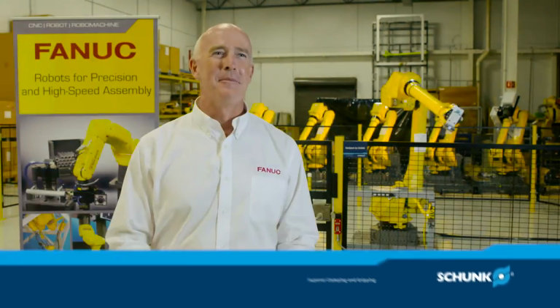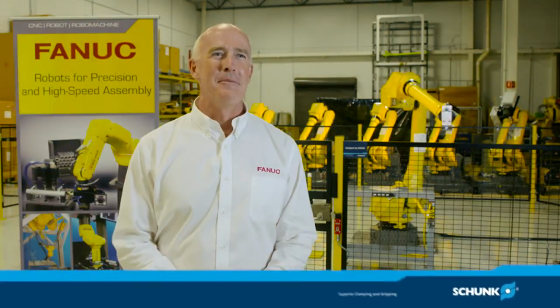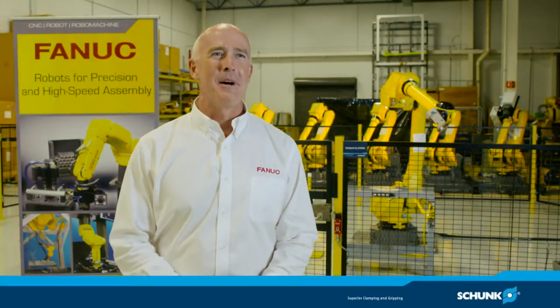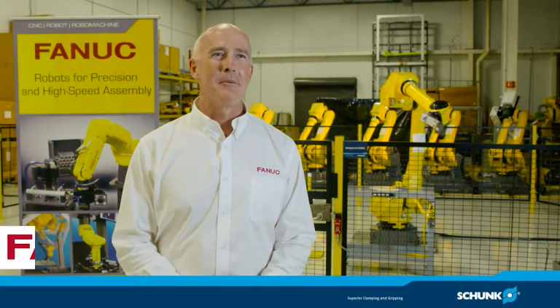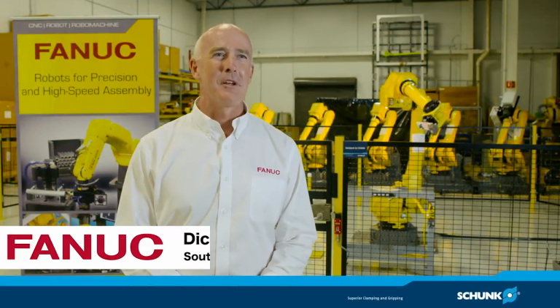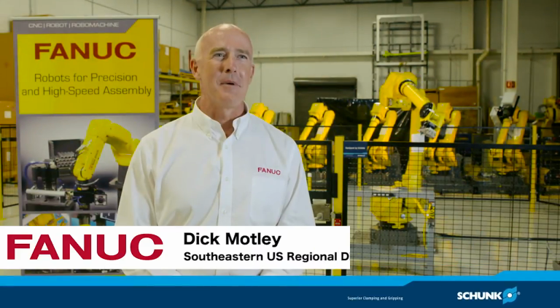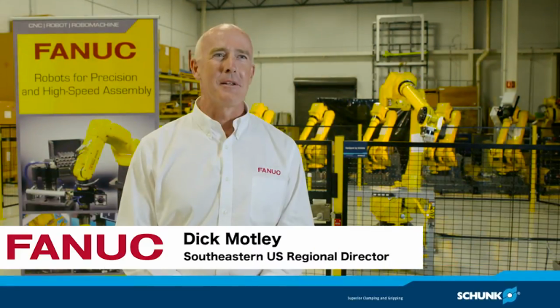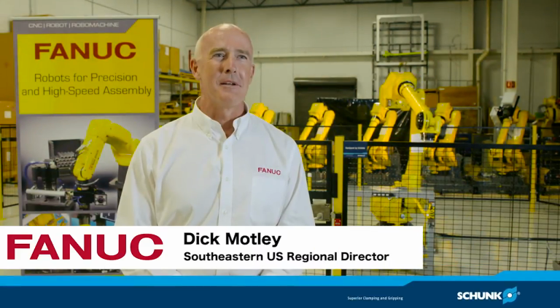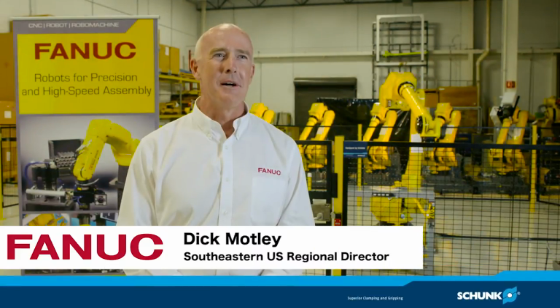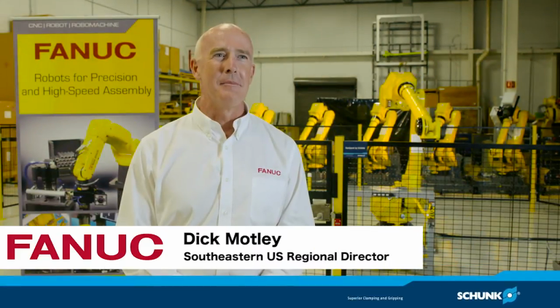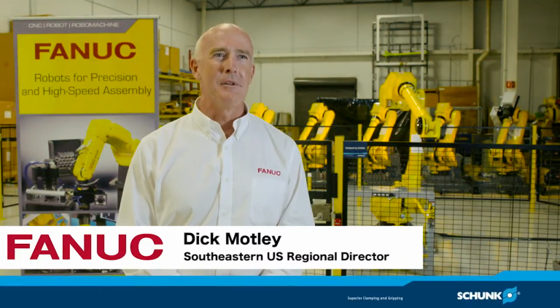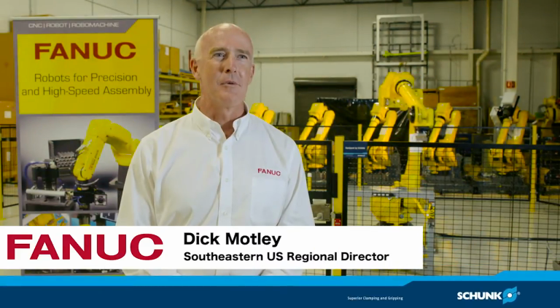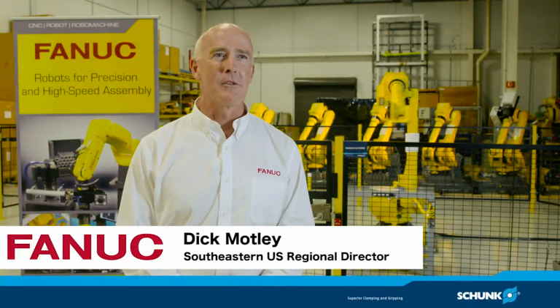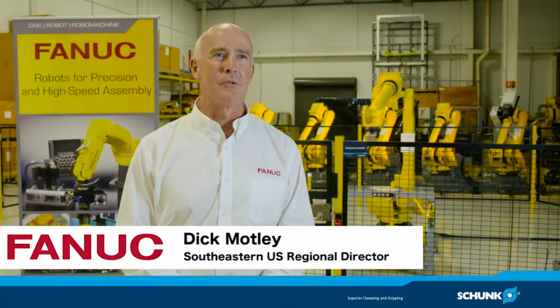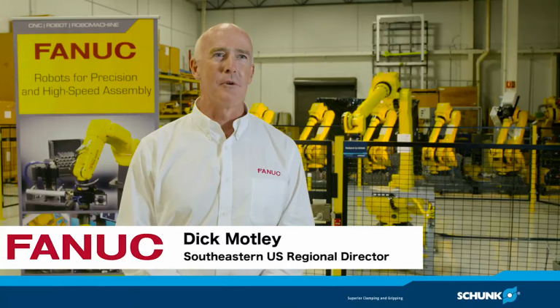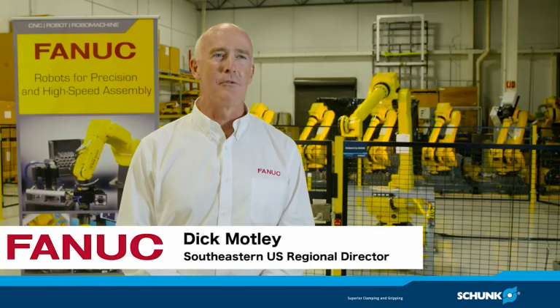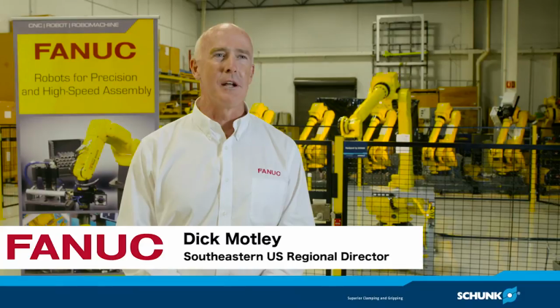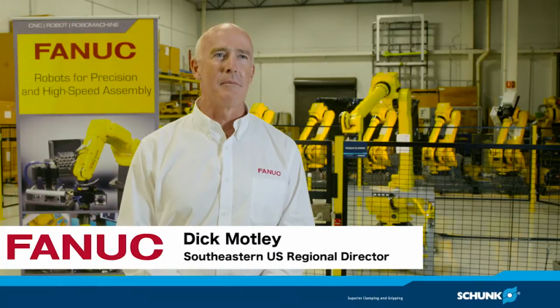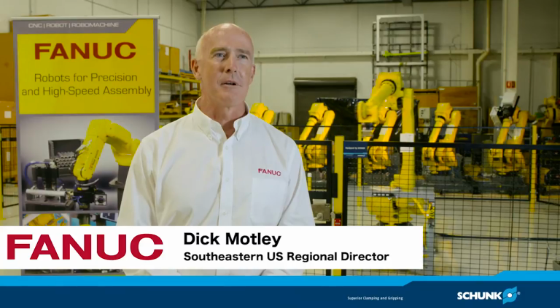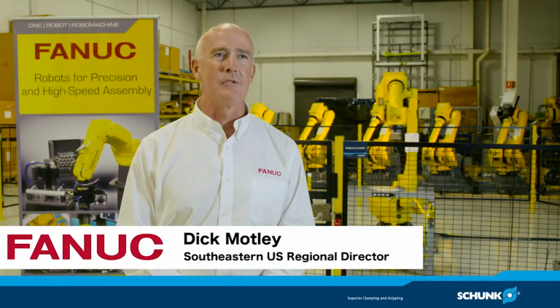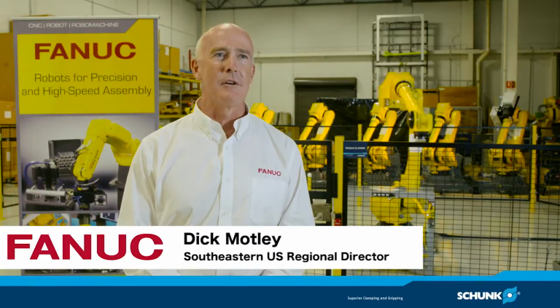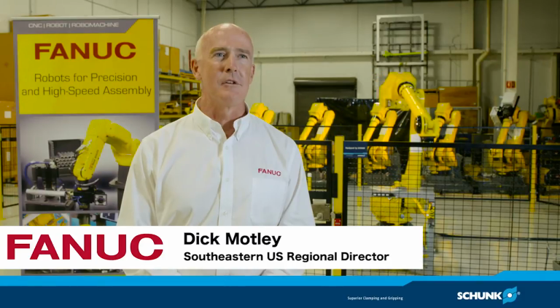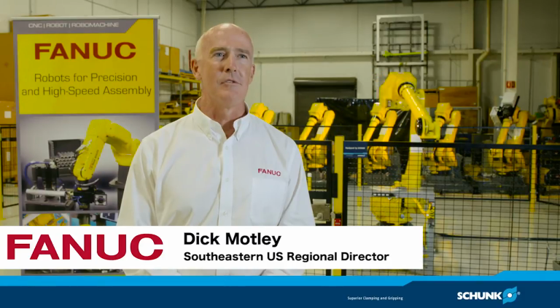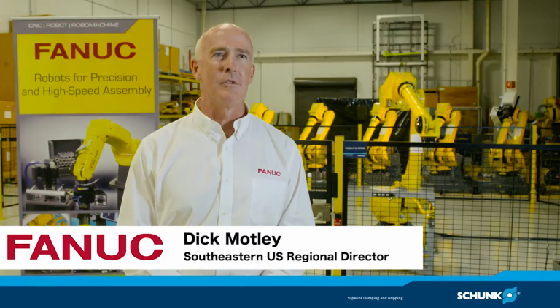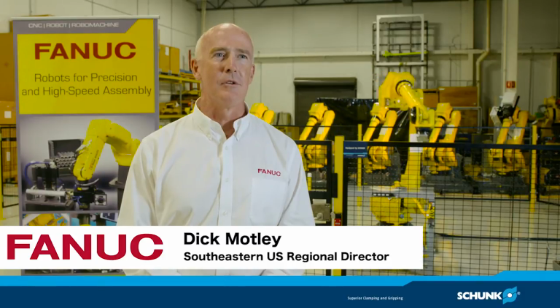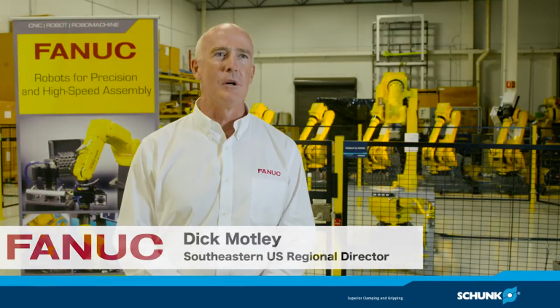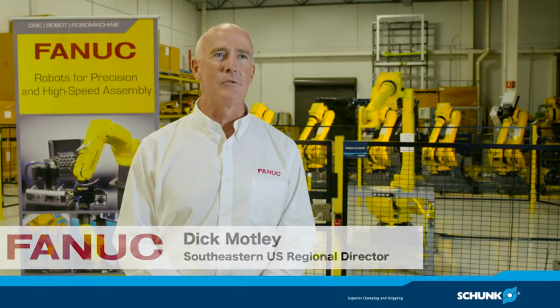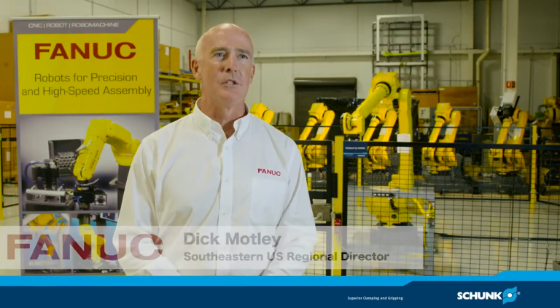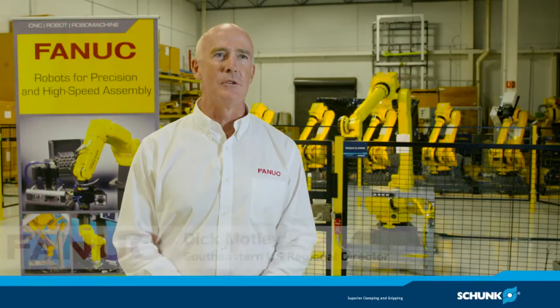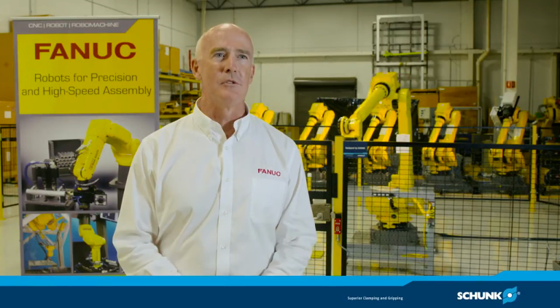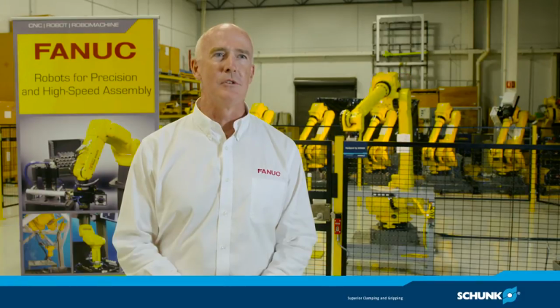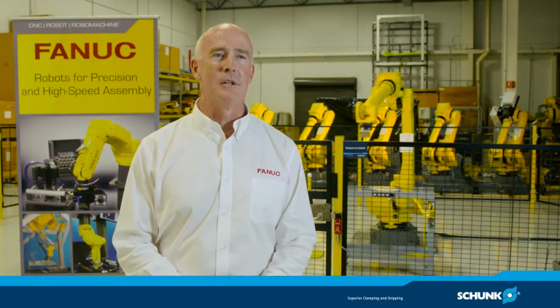My name is Dick Motley. I'm the director for FANUC America's Southeastern U.S. Regional Facility.